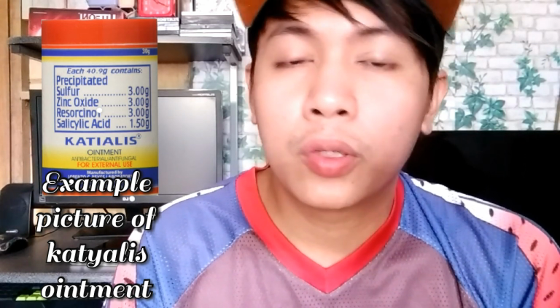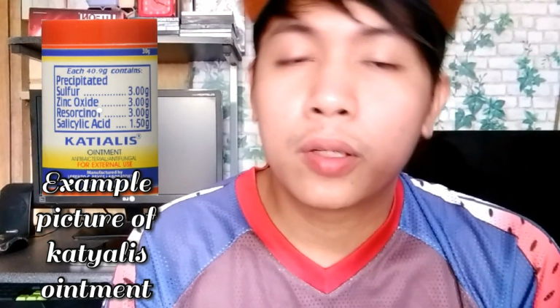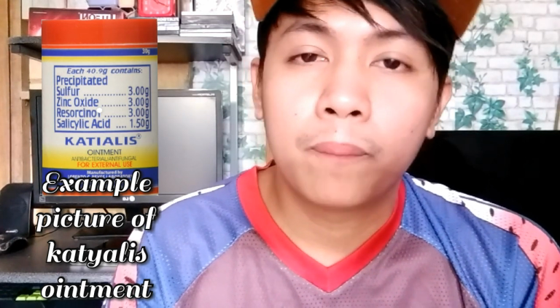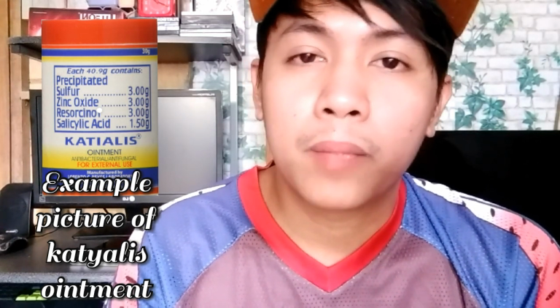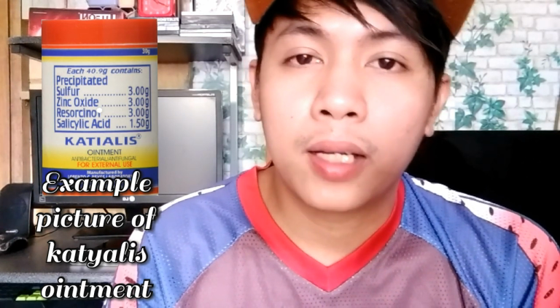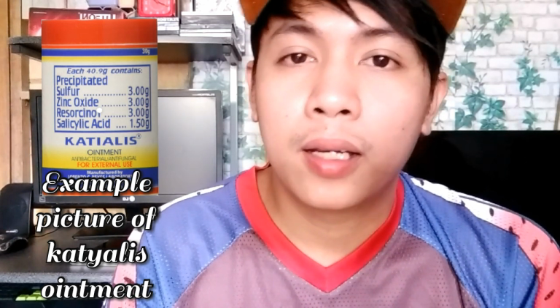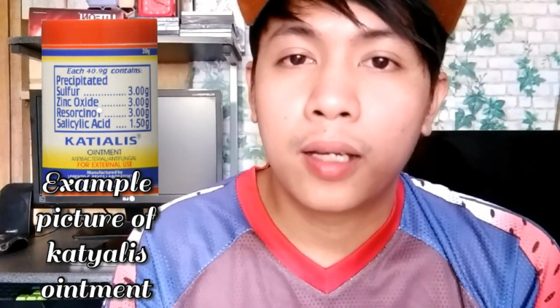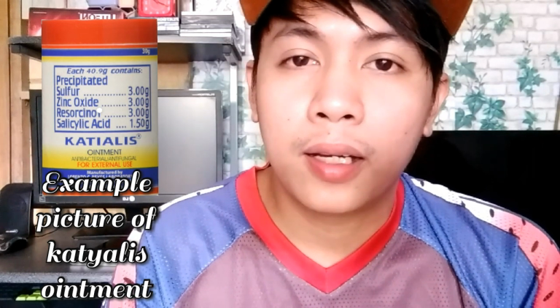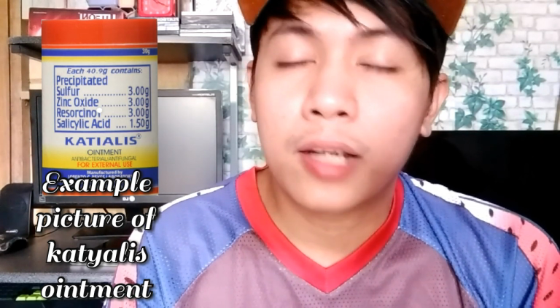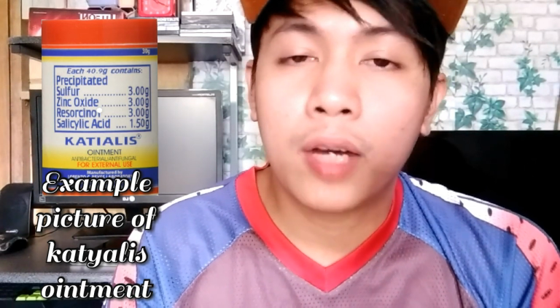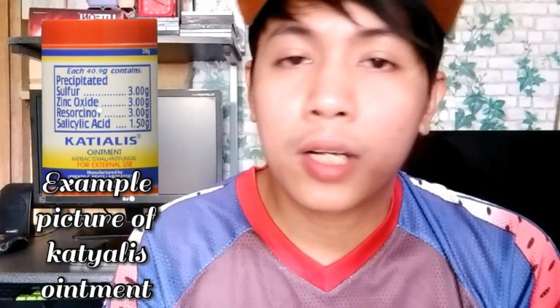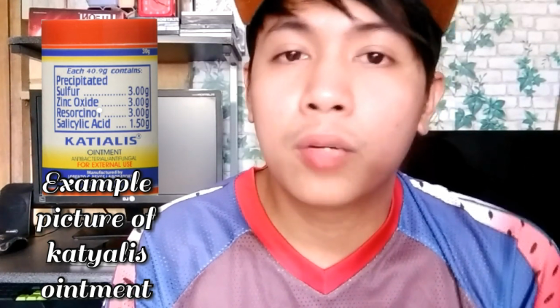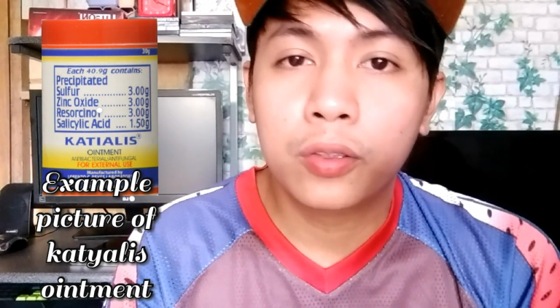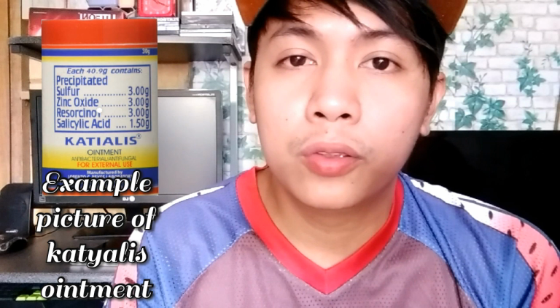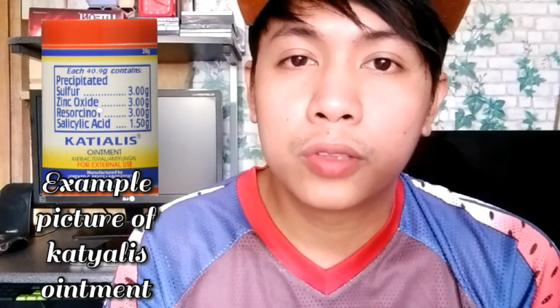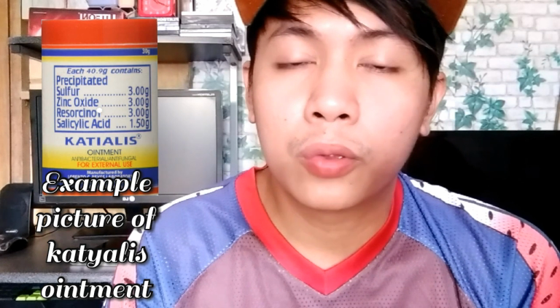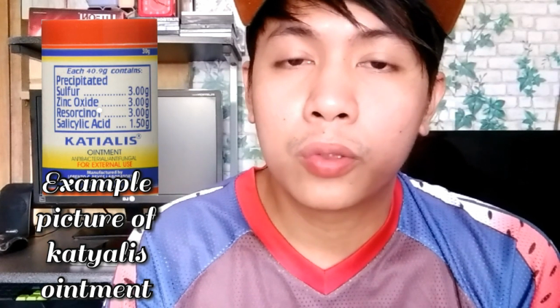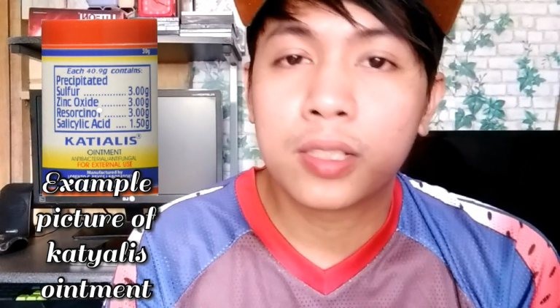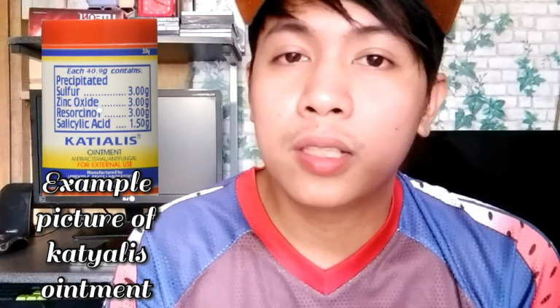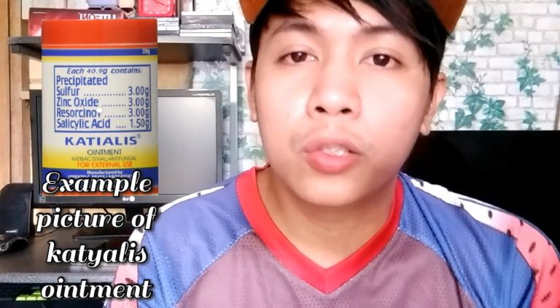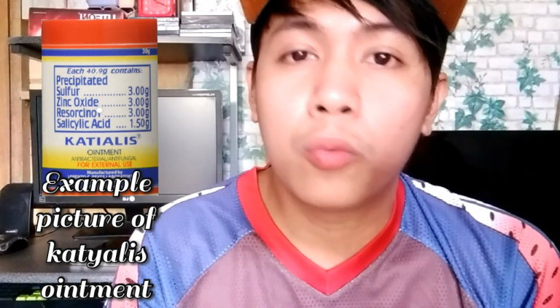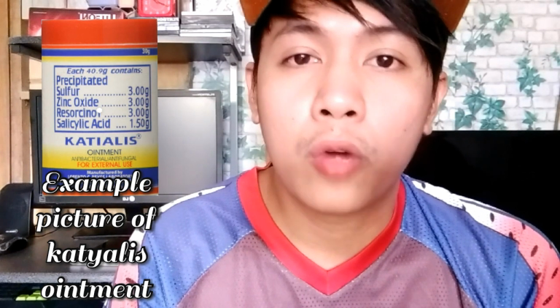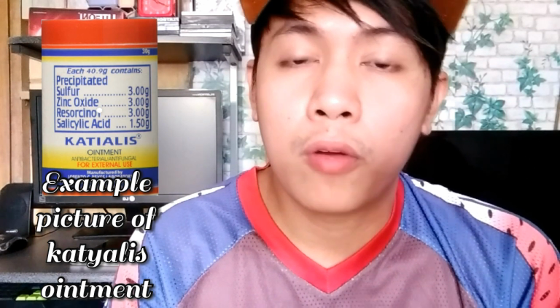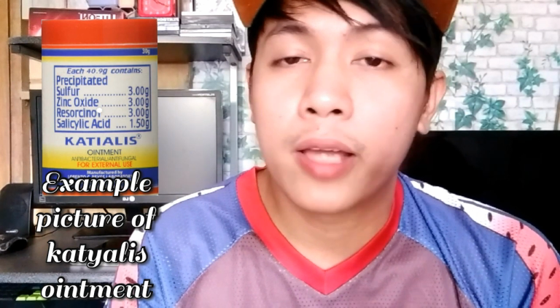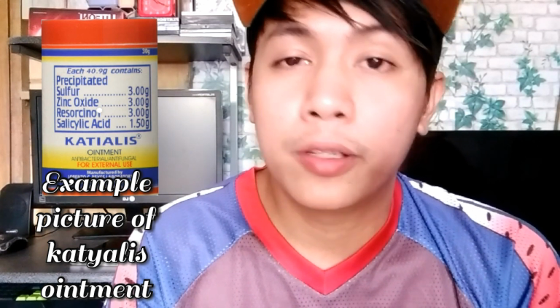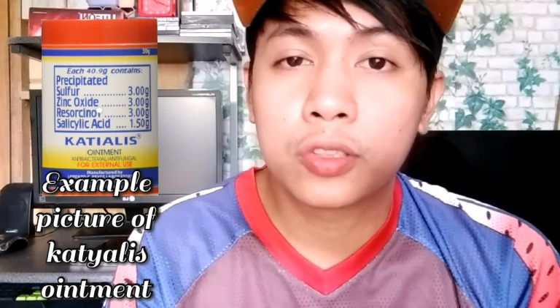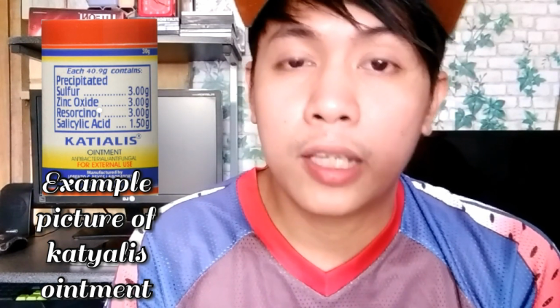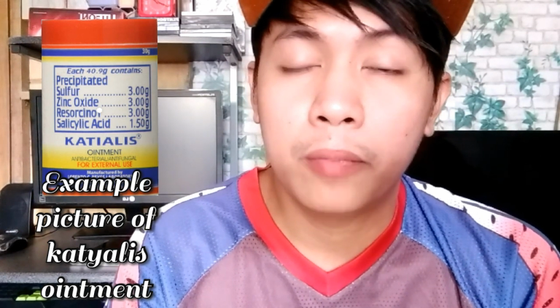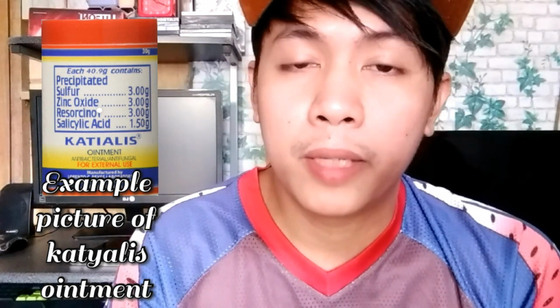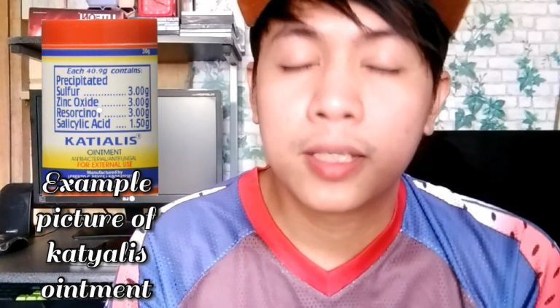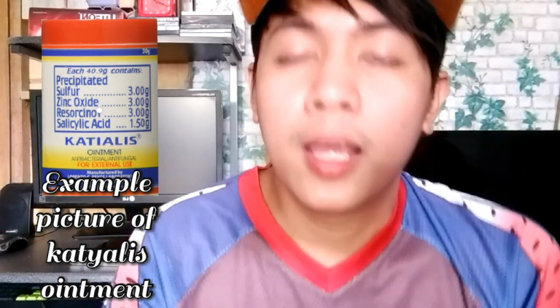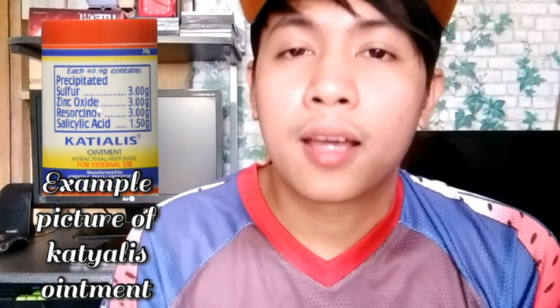Siguro araw-araw ganun, siguro isang linggo, mawawala na yung scaly mites.